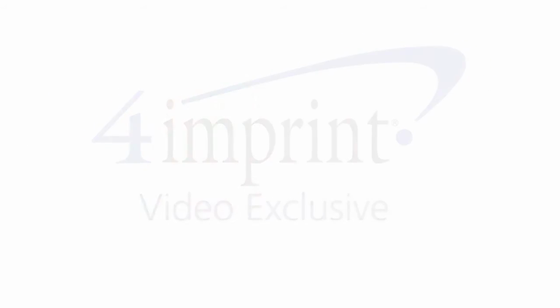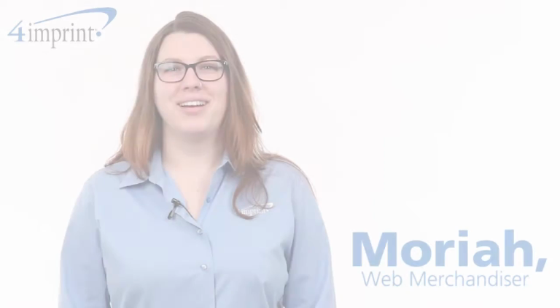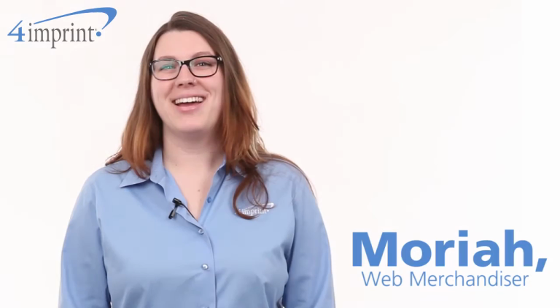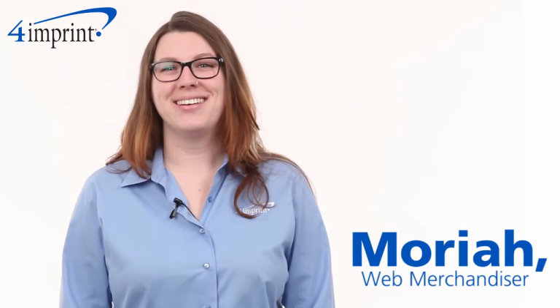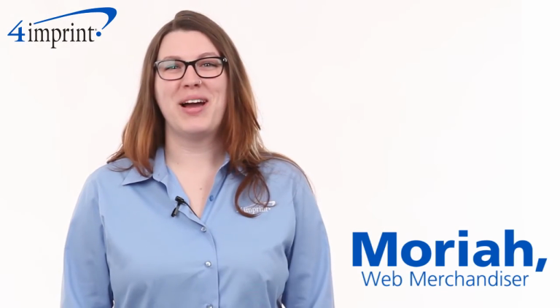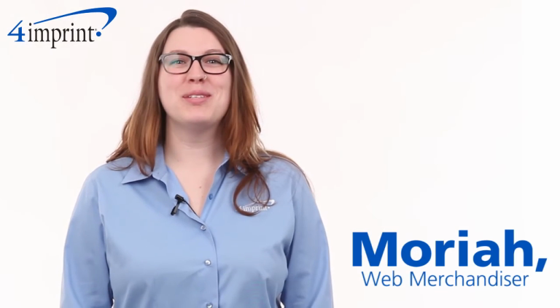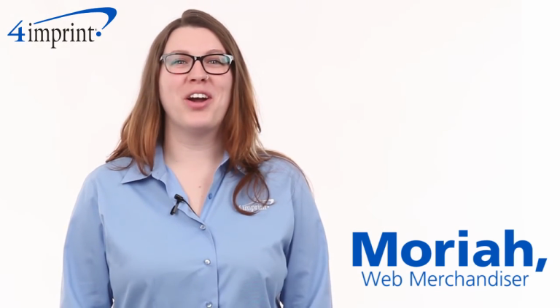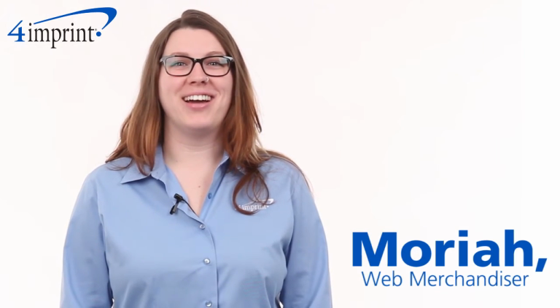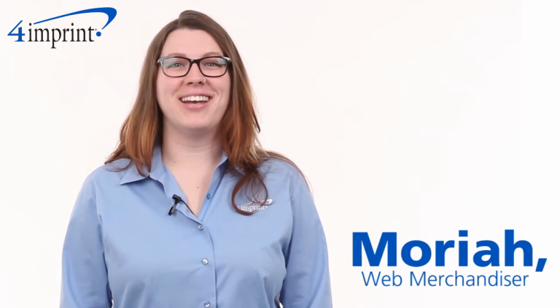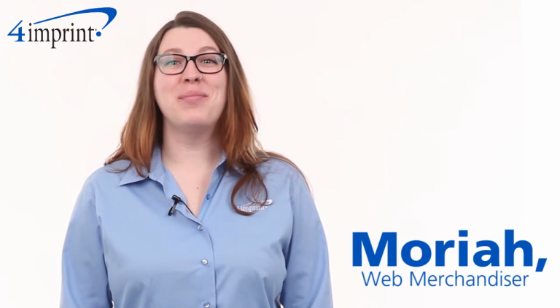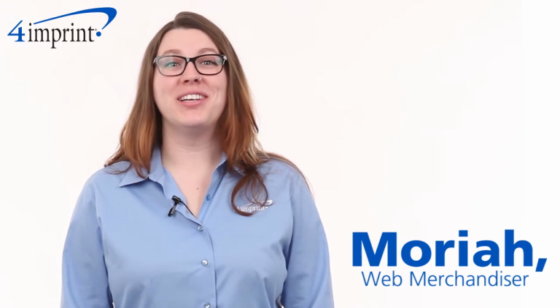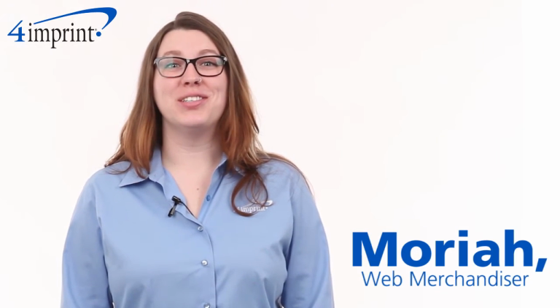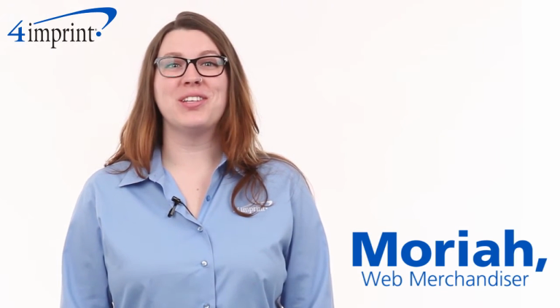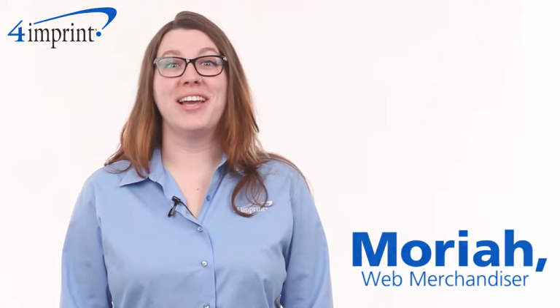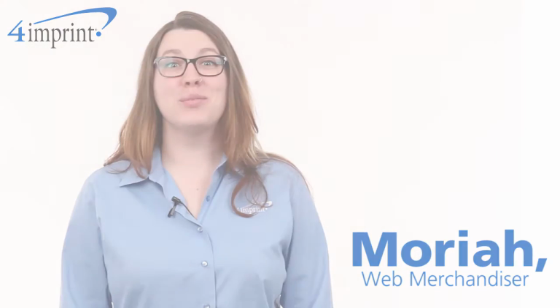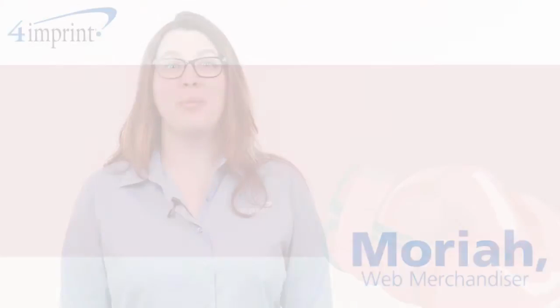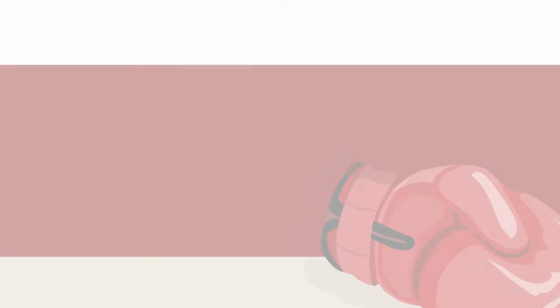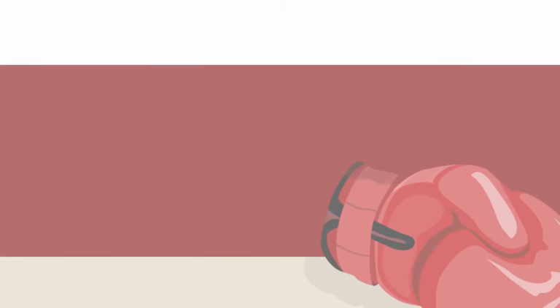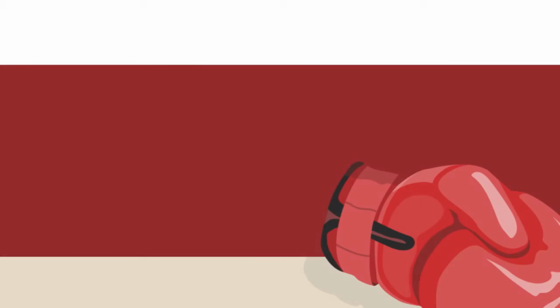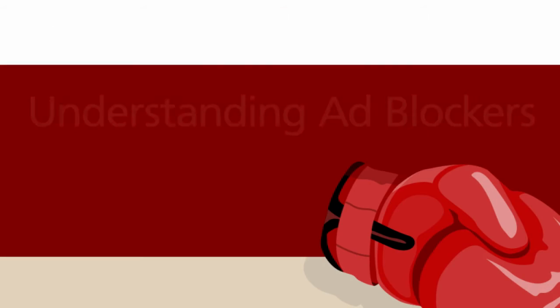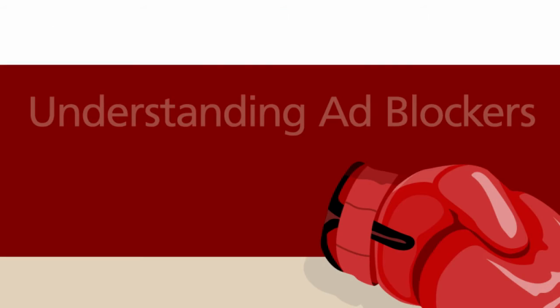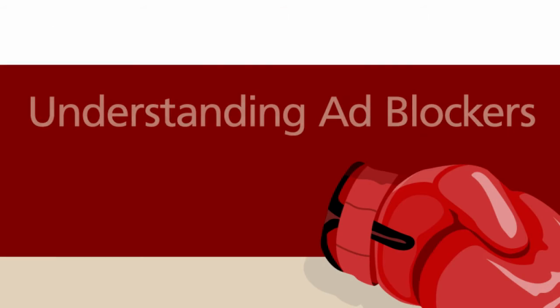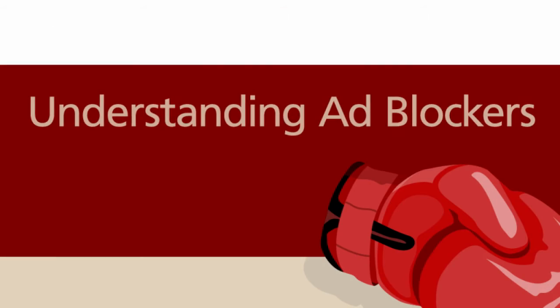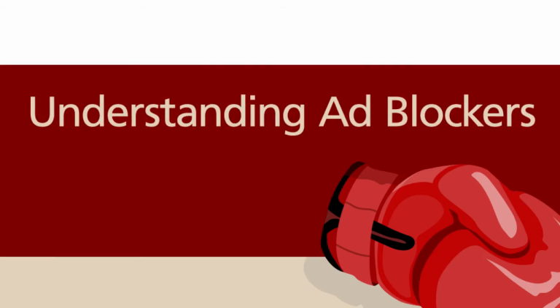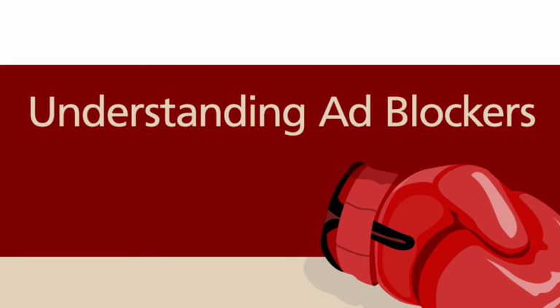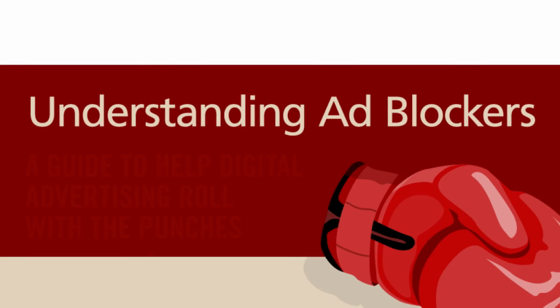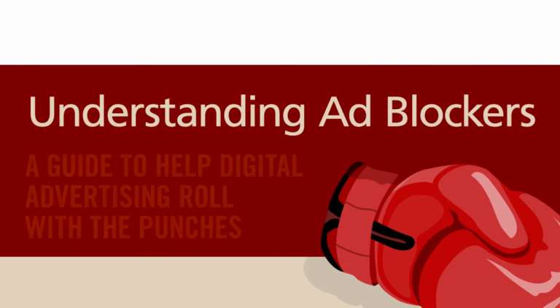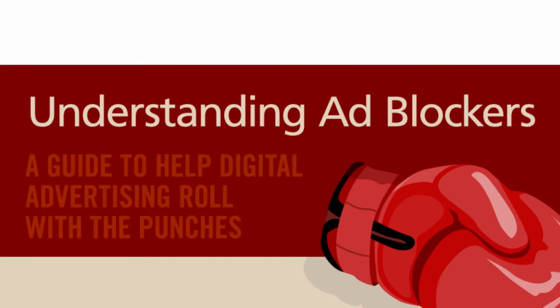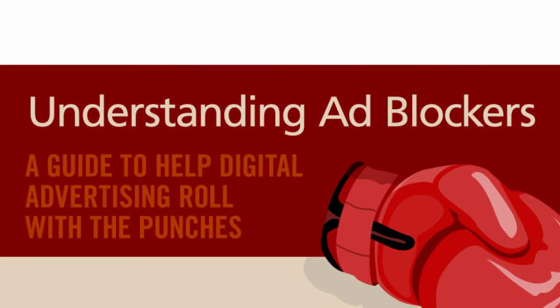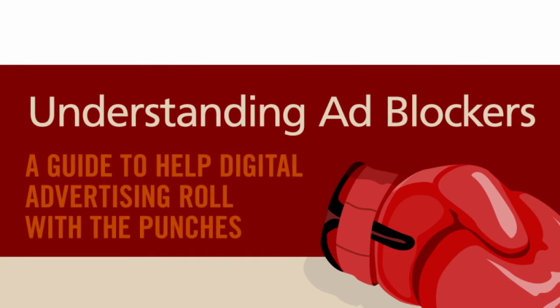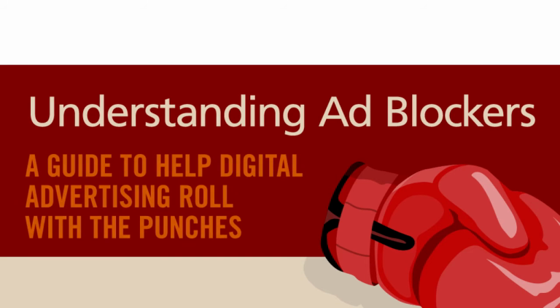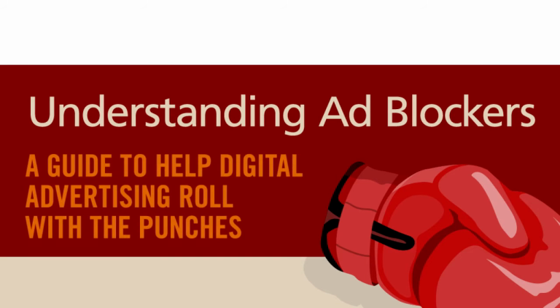Hi, my name is Mariah, and I'm here to introduce our latest blue paper, Understanding Ad Blockers: A Guide for Digital Advertising.